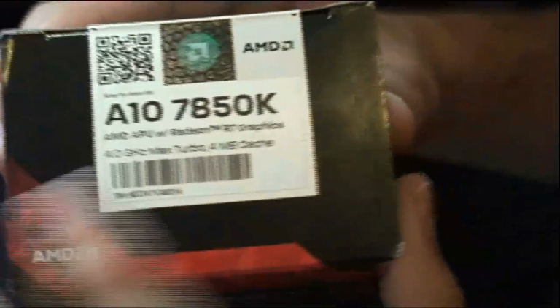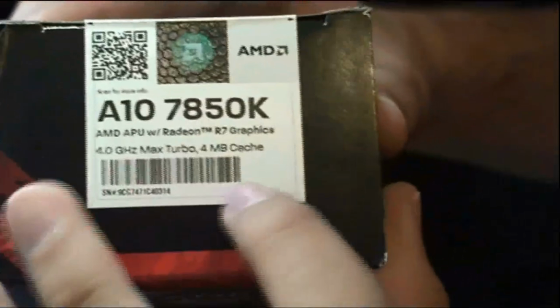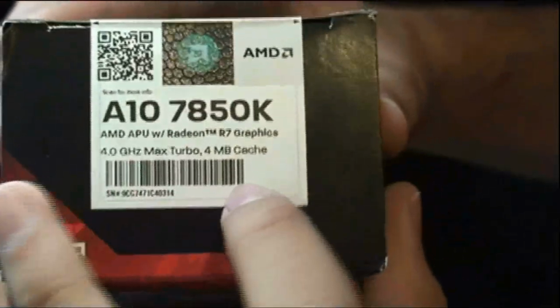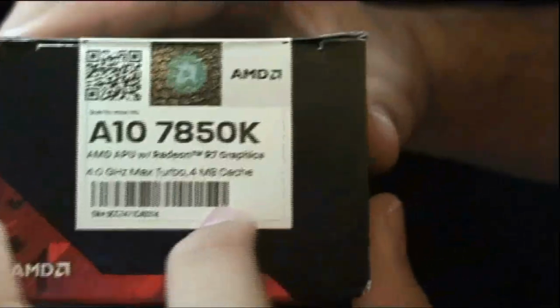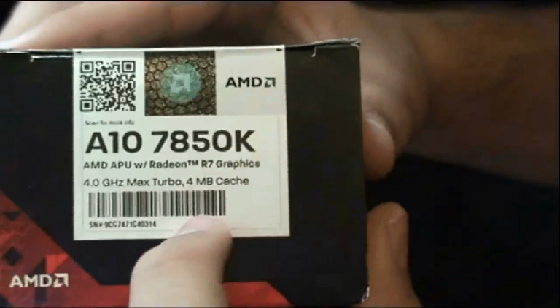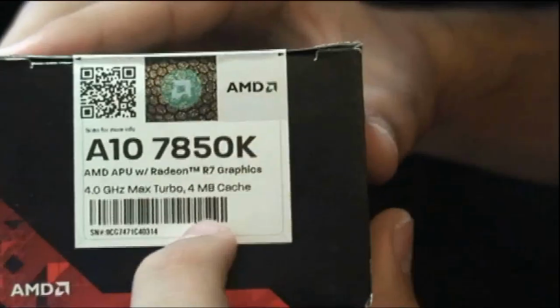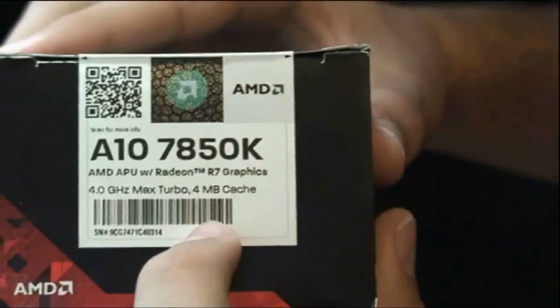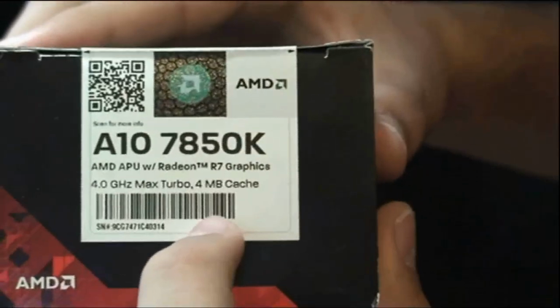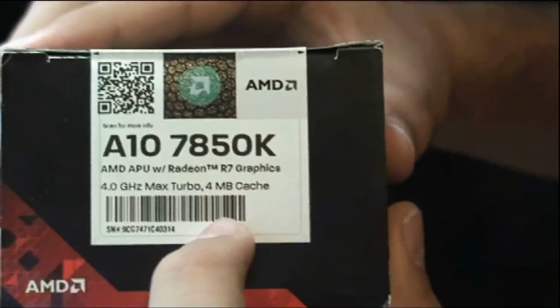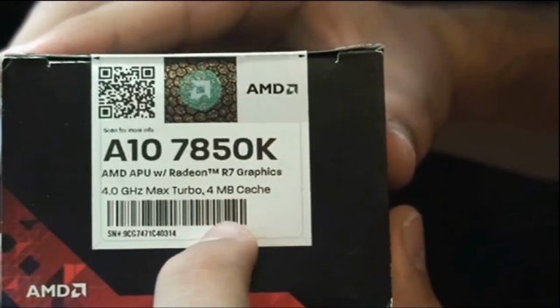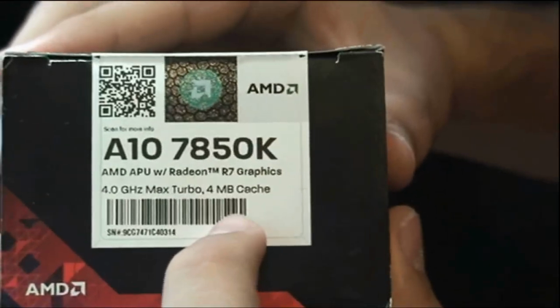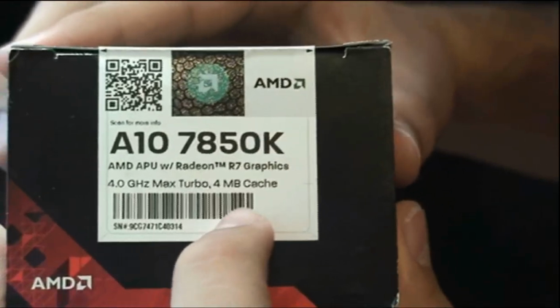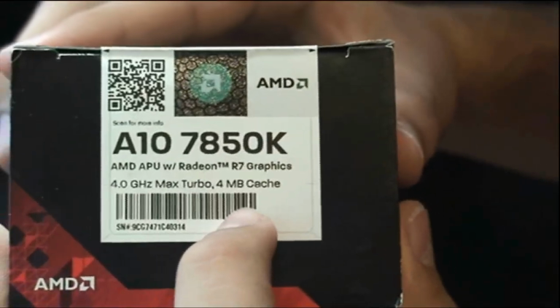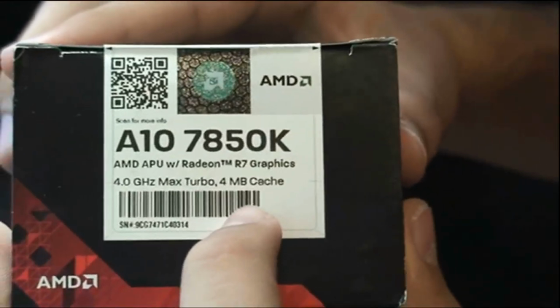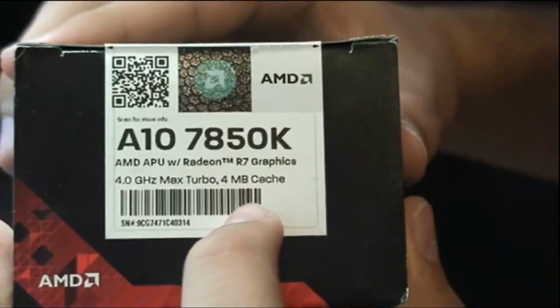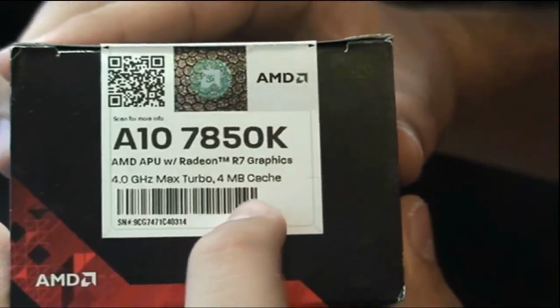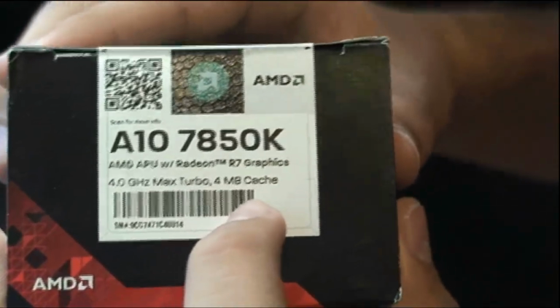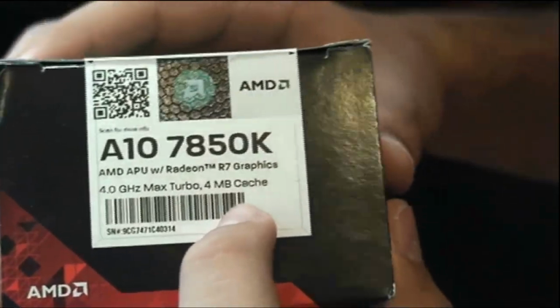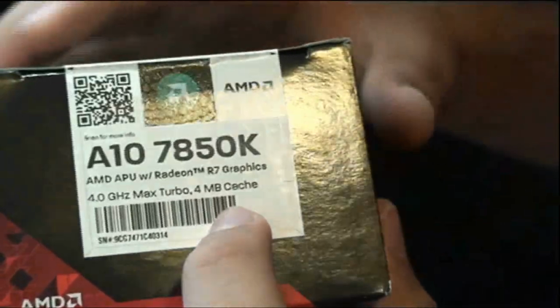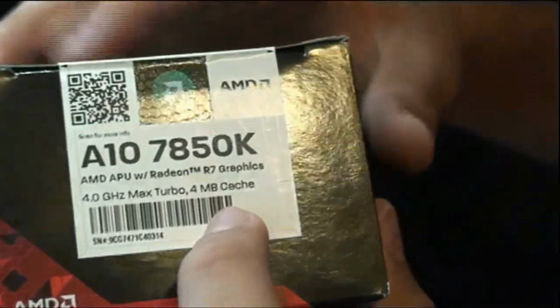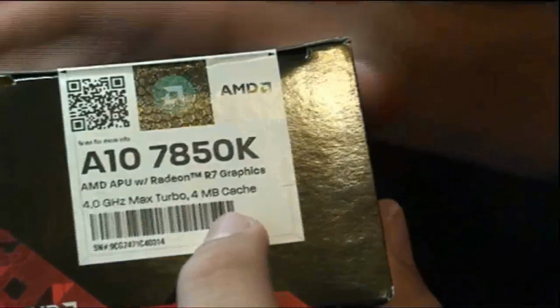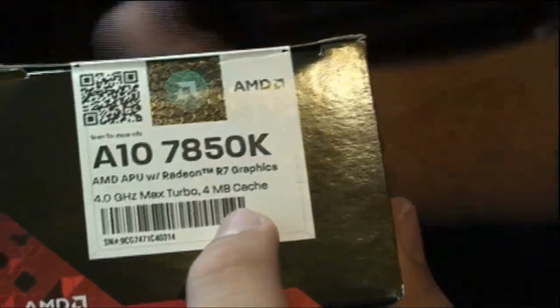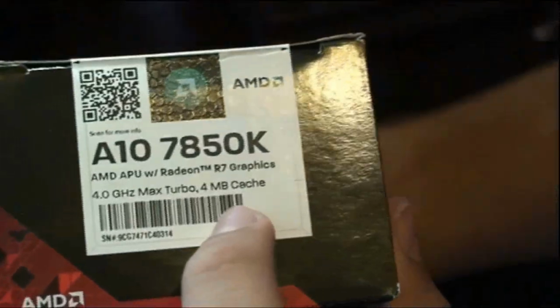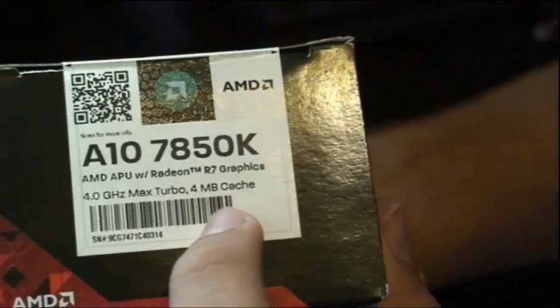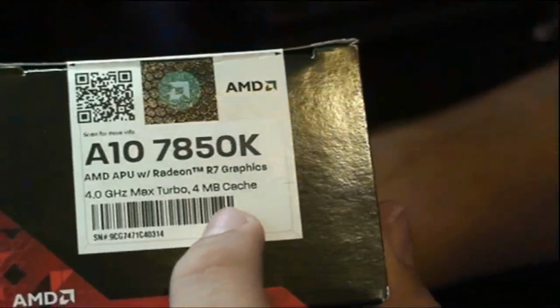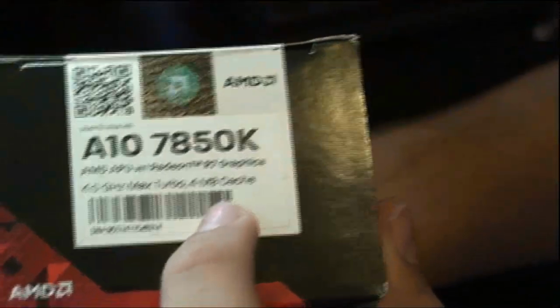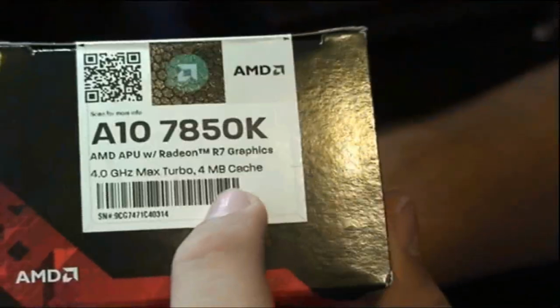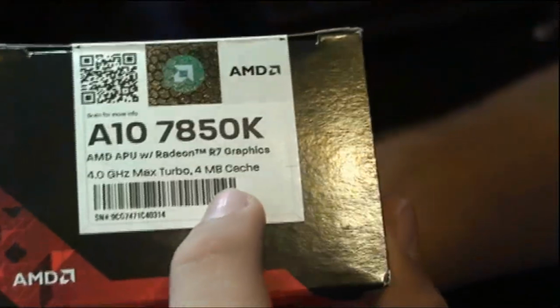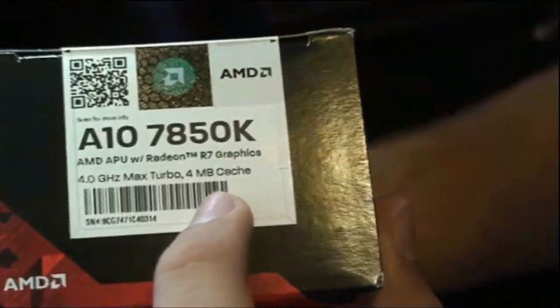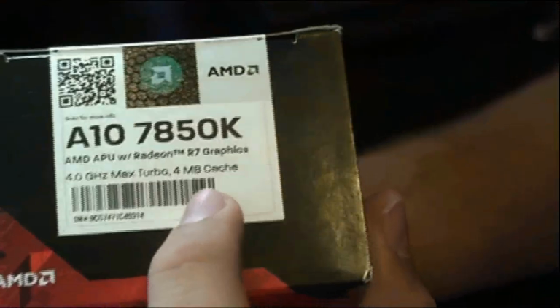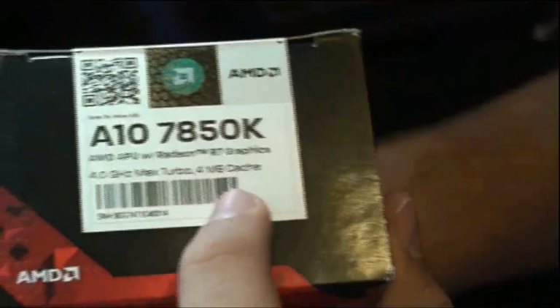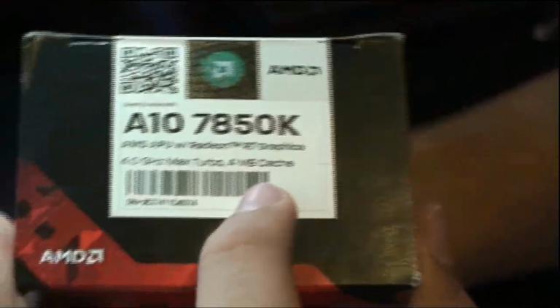It does say 4MB of cache. This is actually L2 cache, 2x2MB.